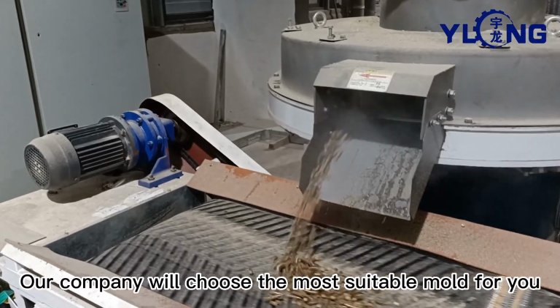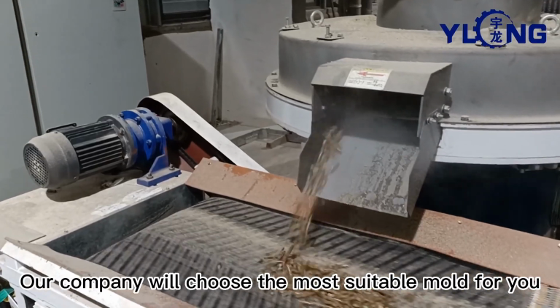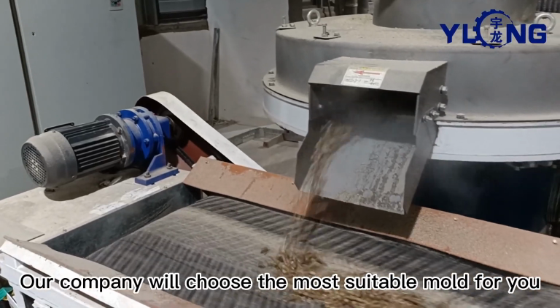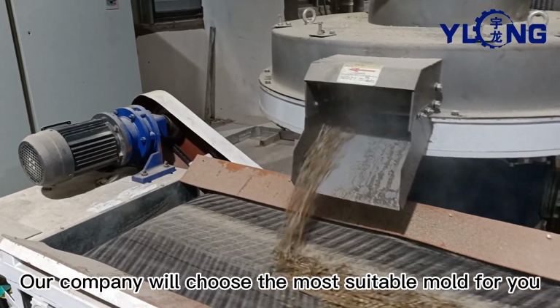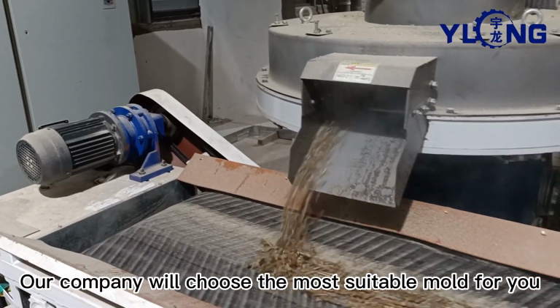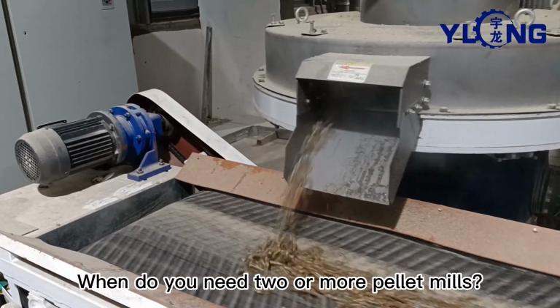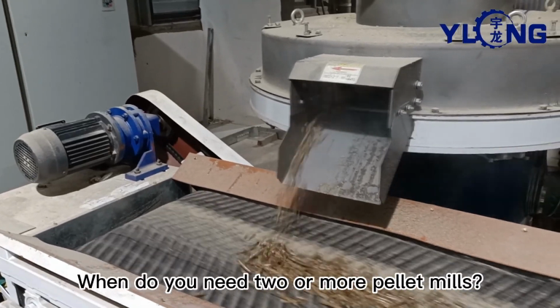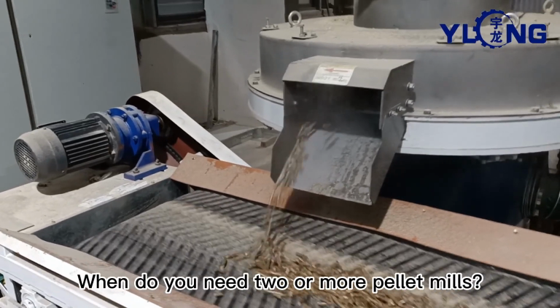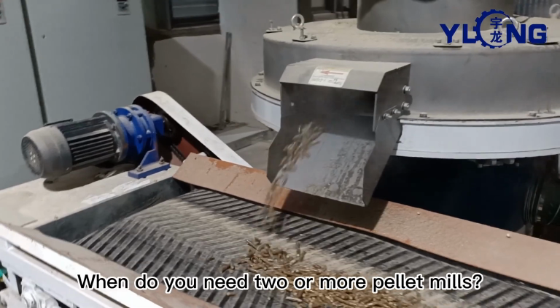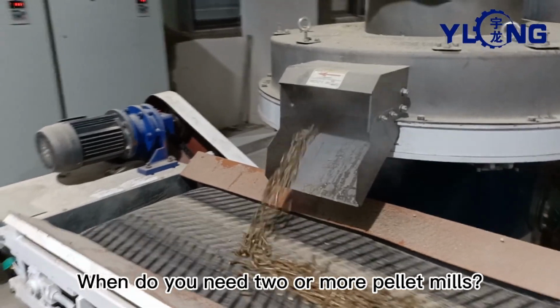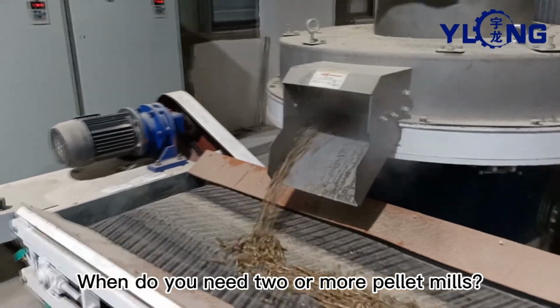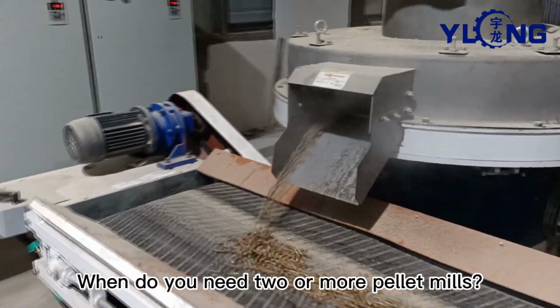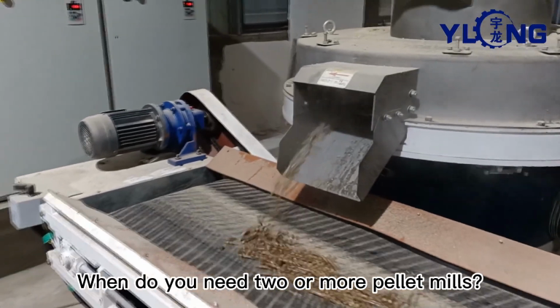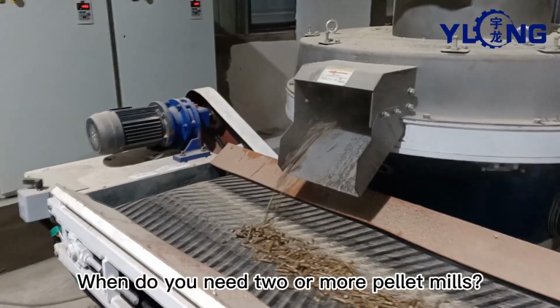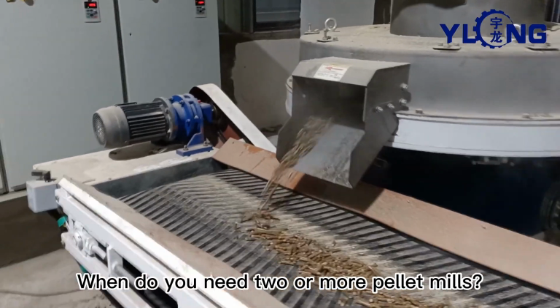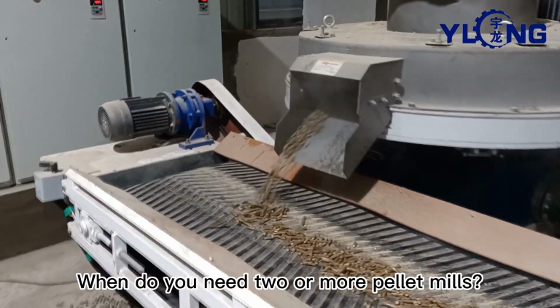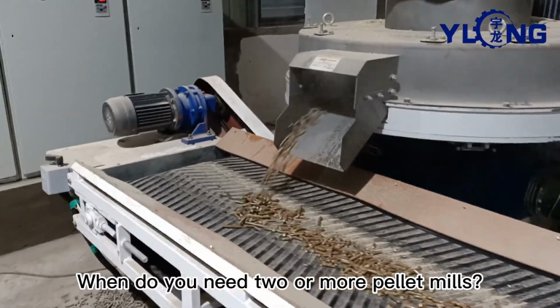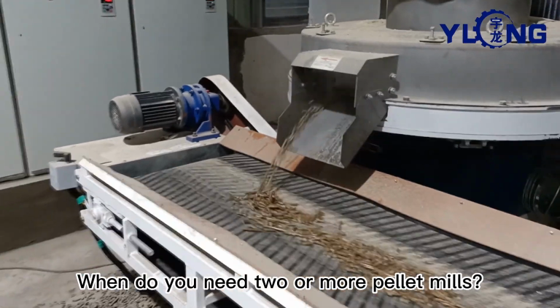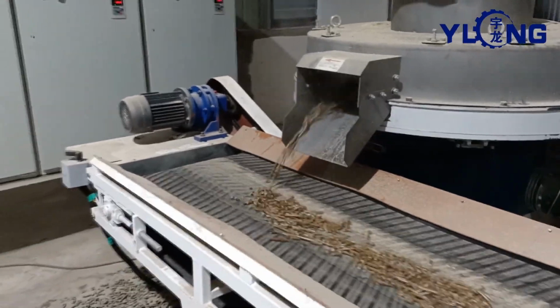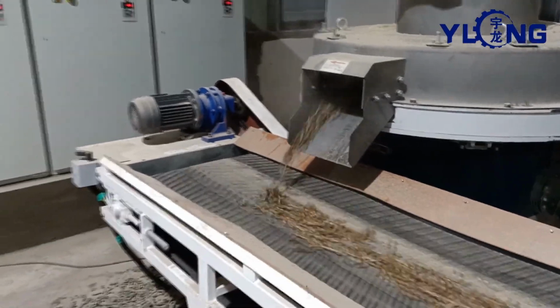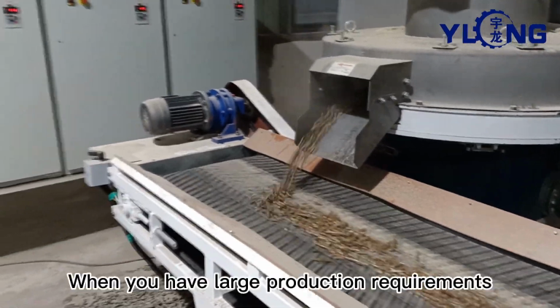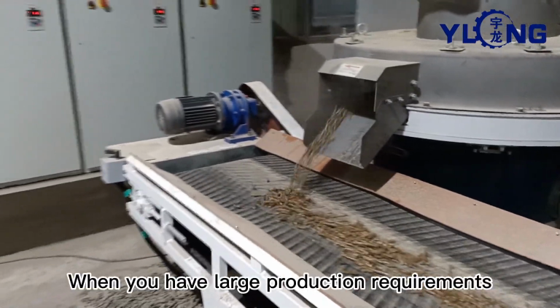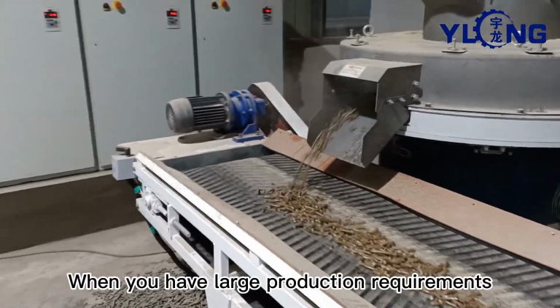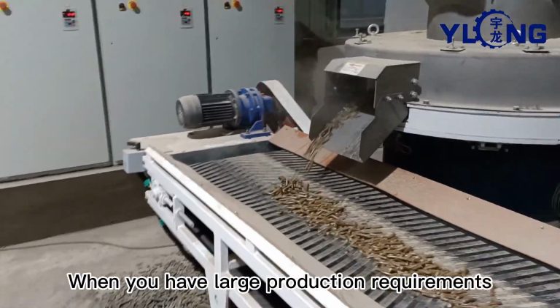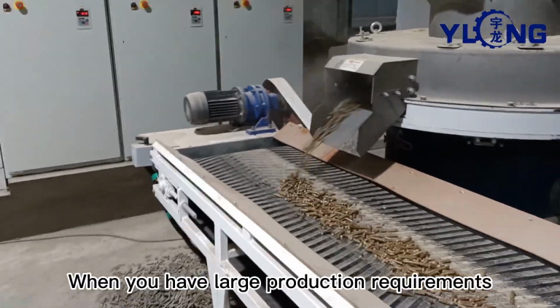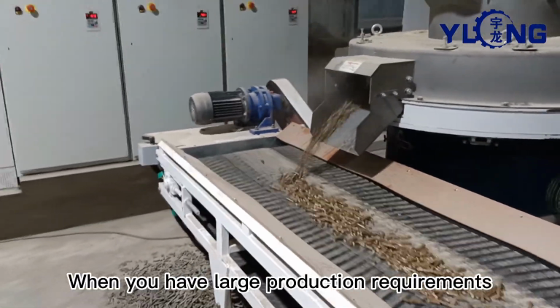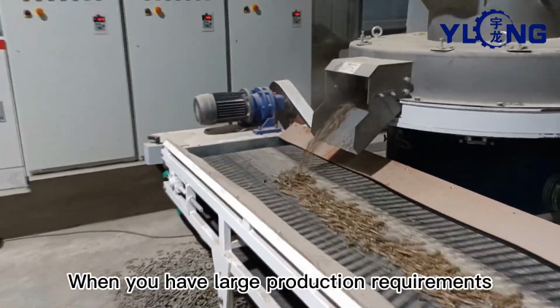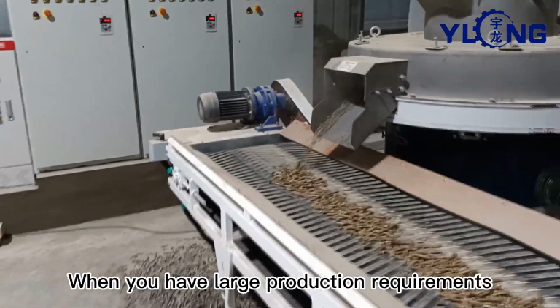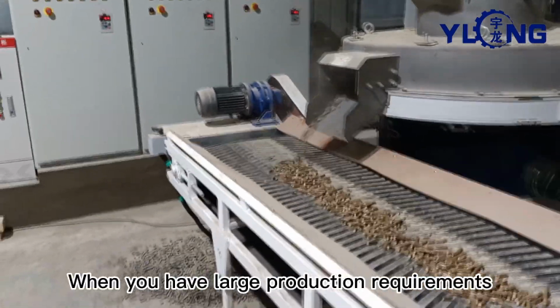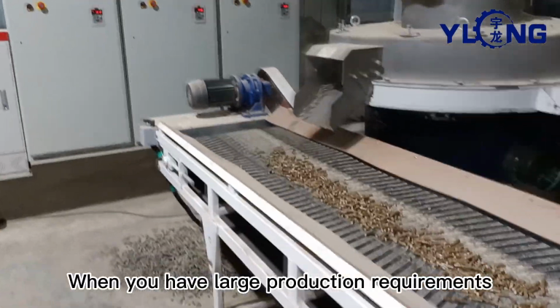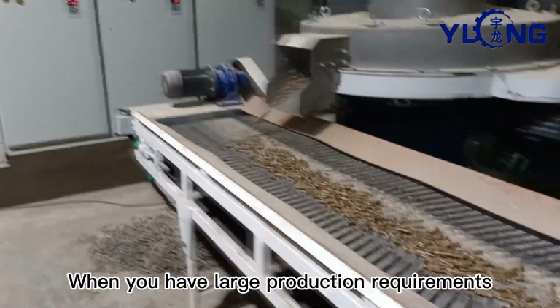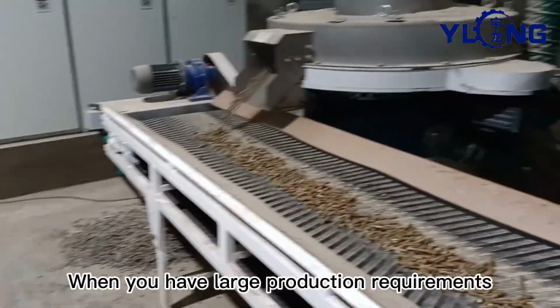When do you need two or more pellet mills? When you have large production requirements.